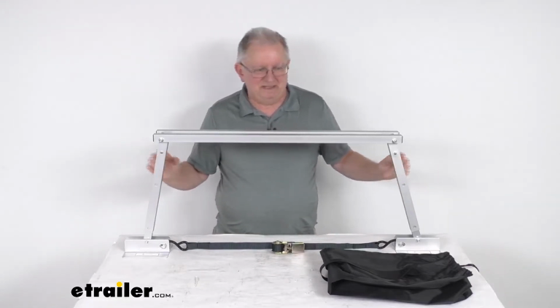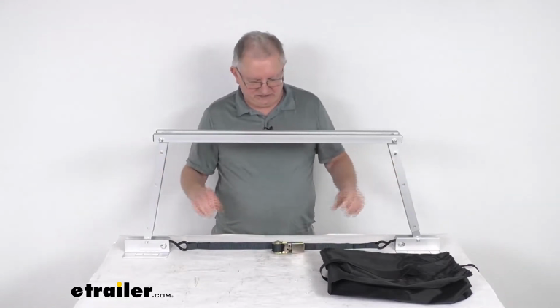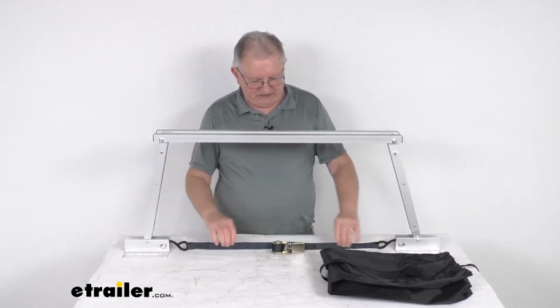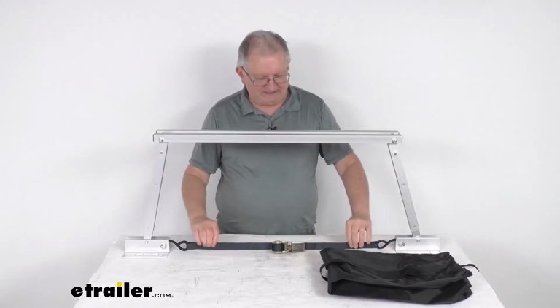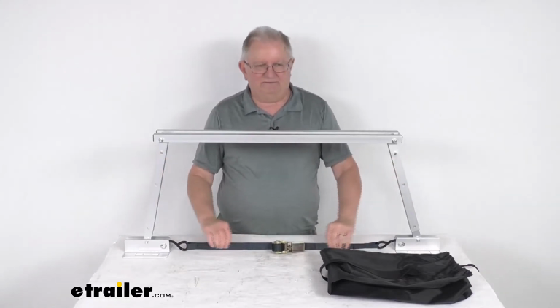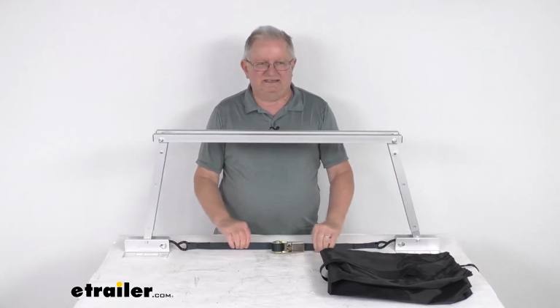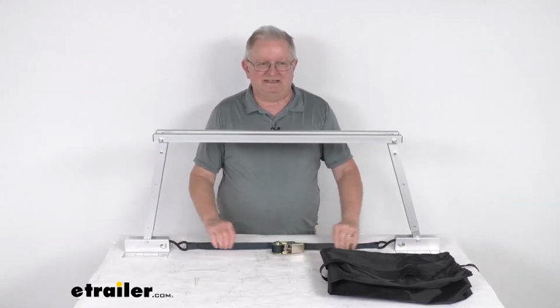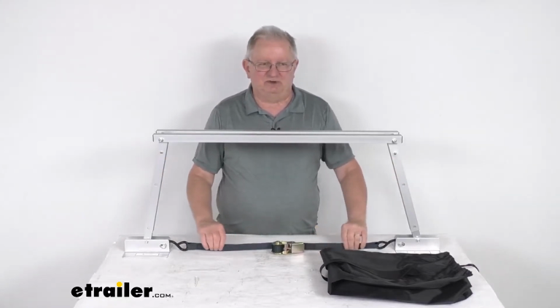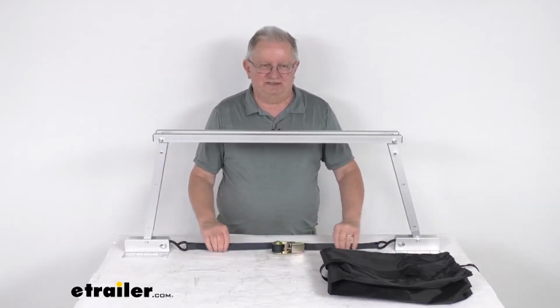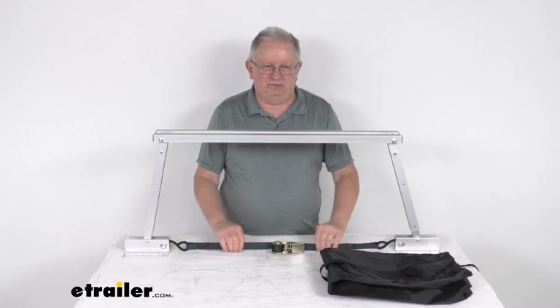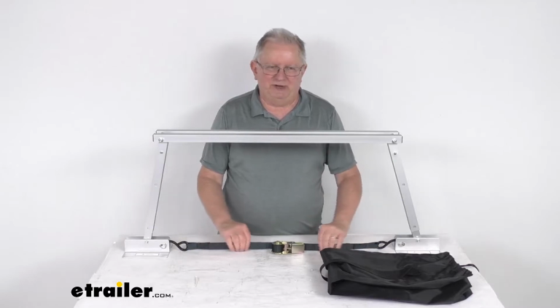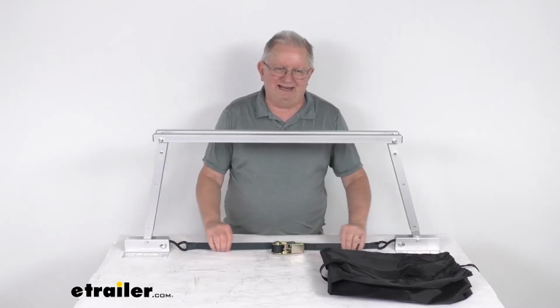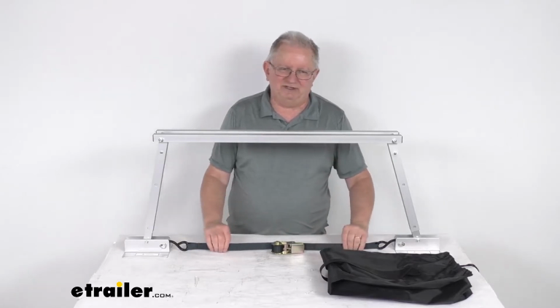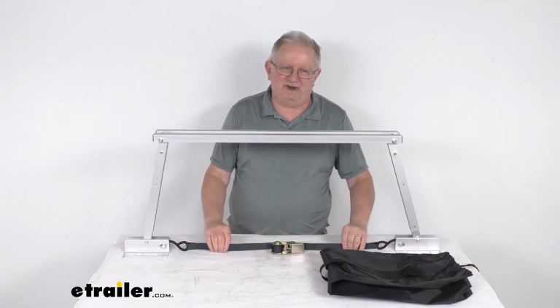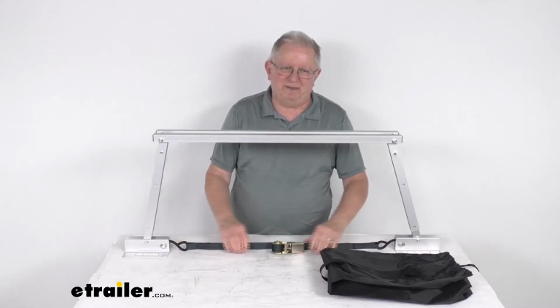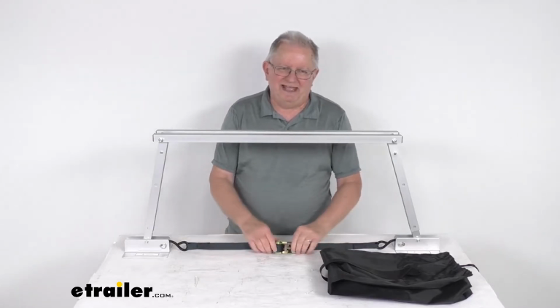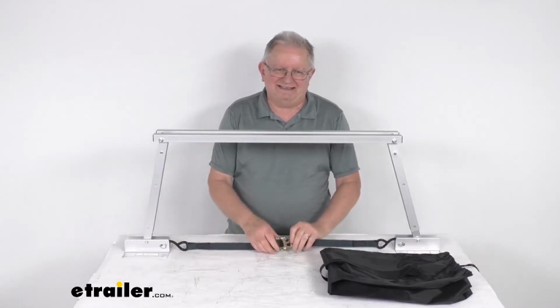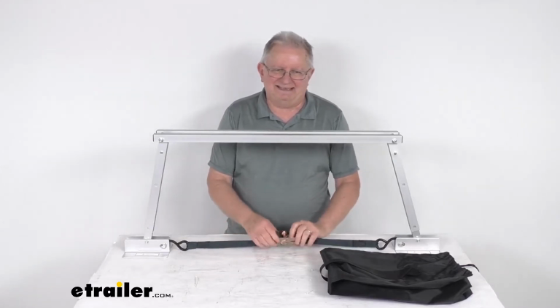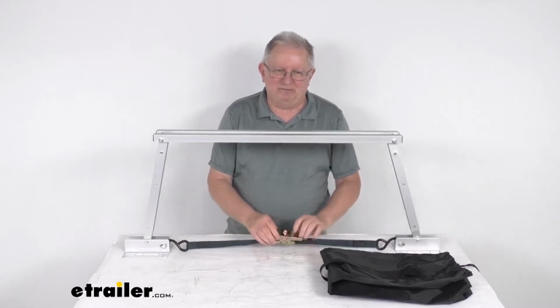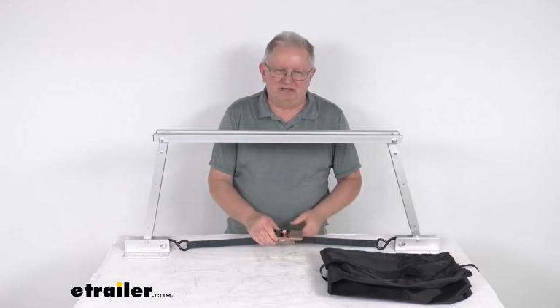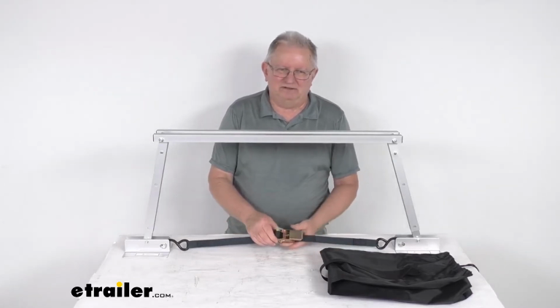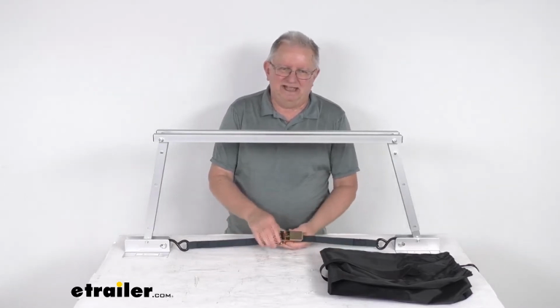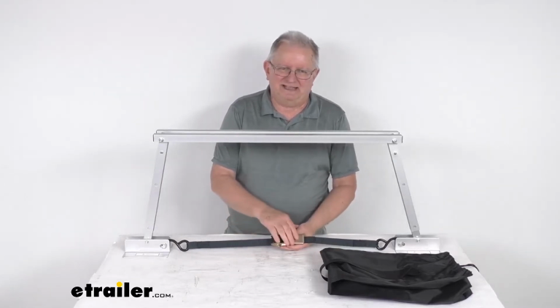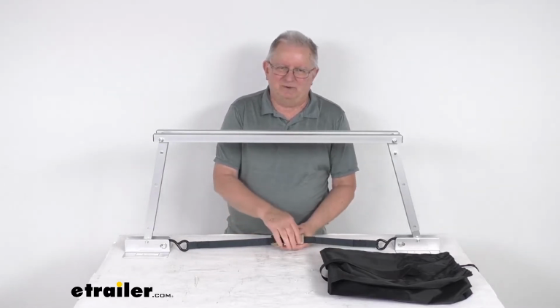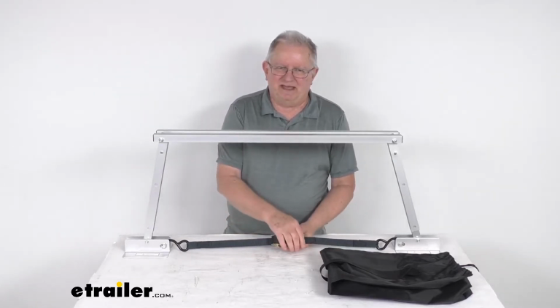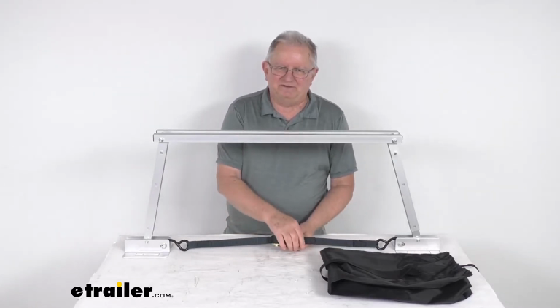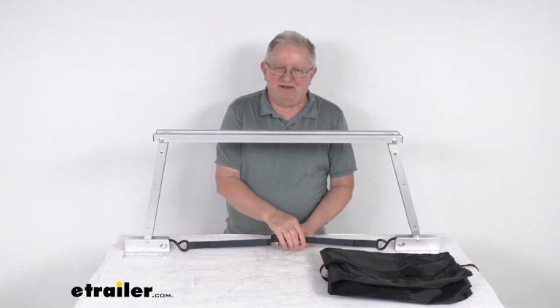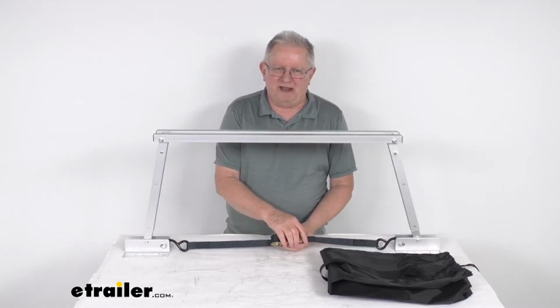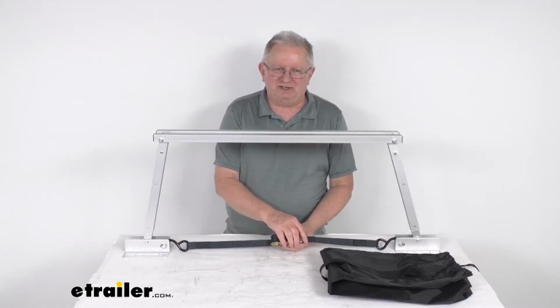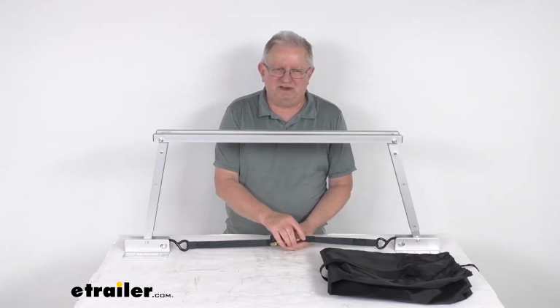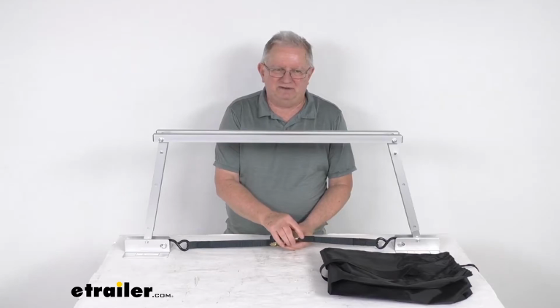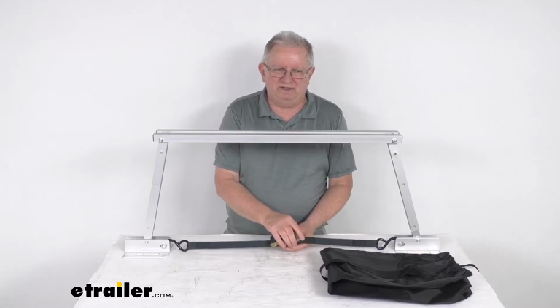The strap itself is a nice durable nylon strap with a steel buckle, and it has a 1,000 pound ratchet strength to it.